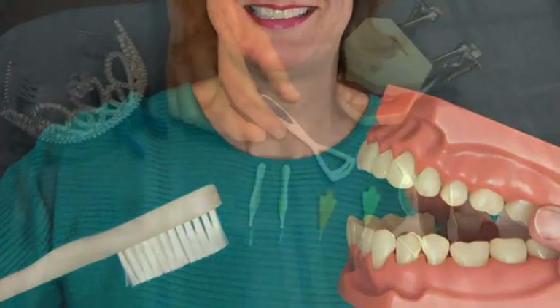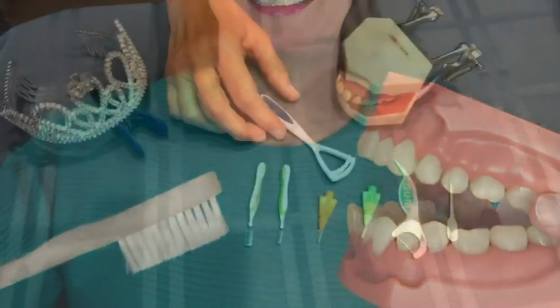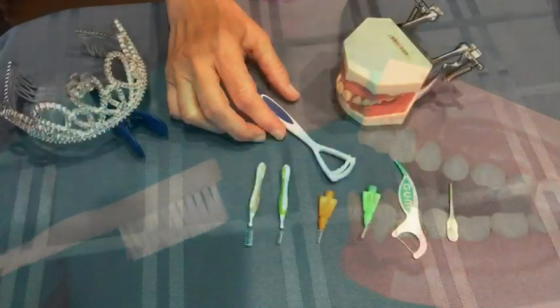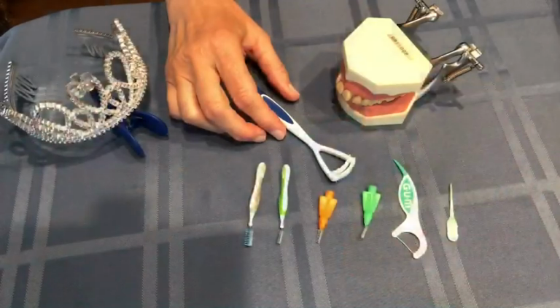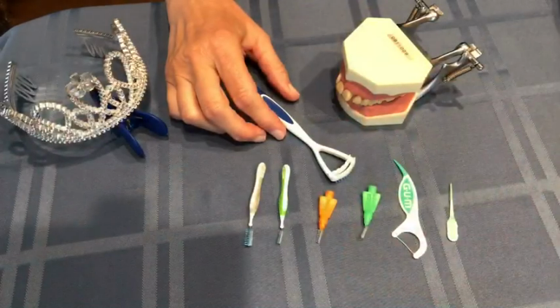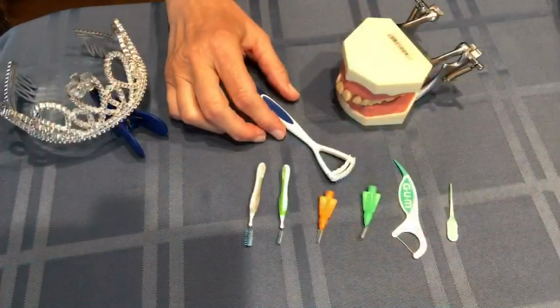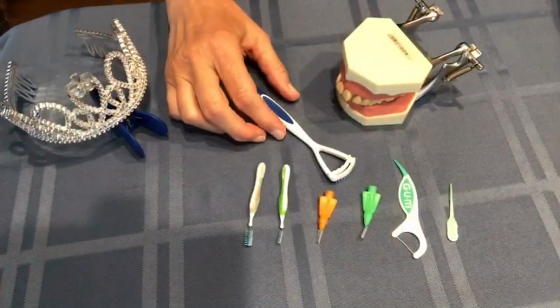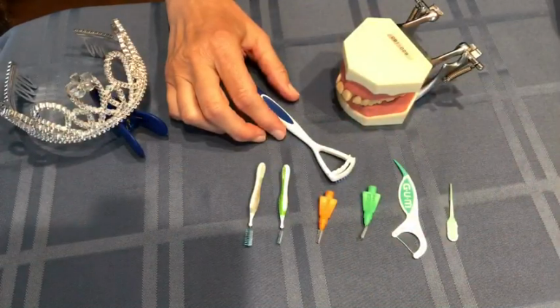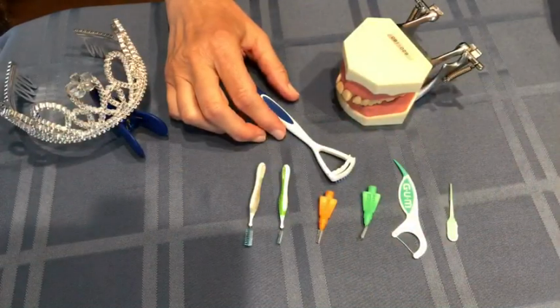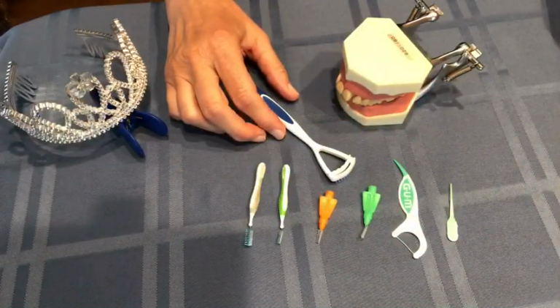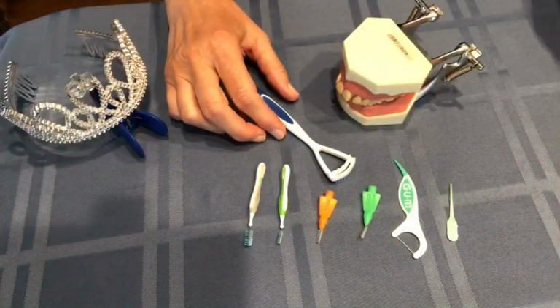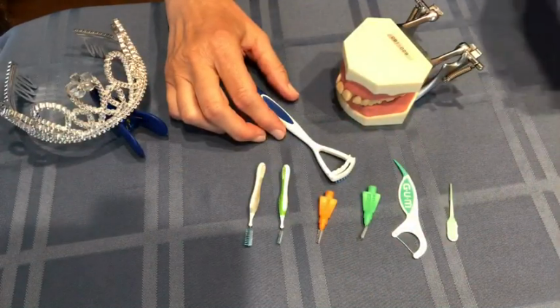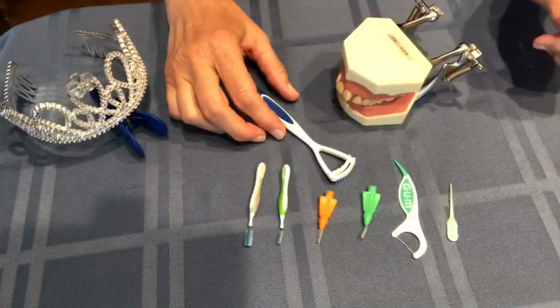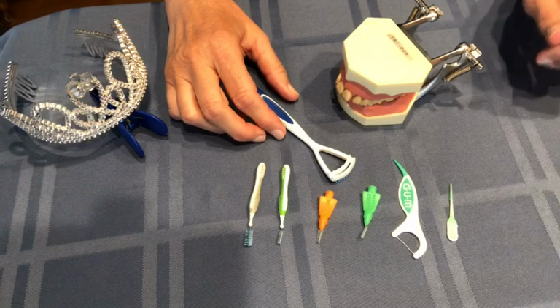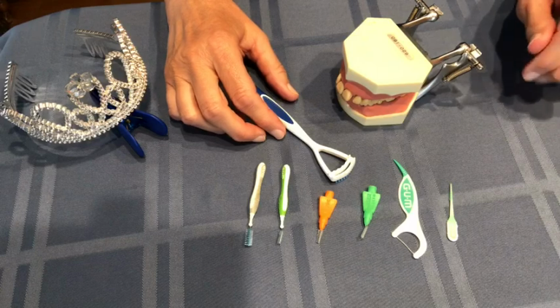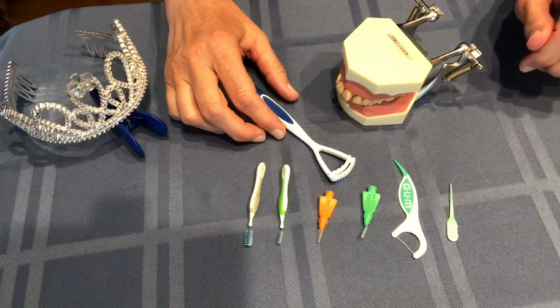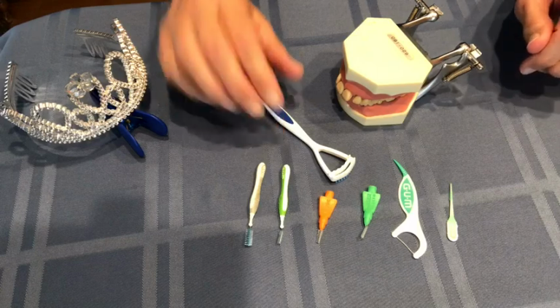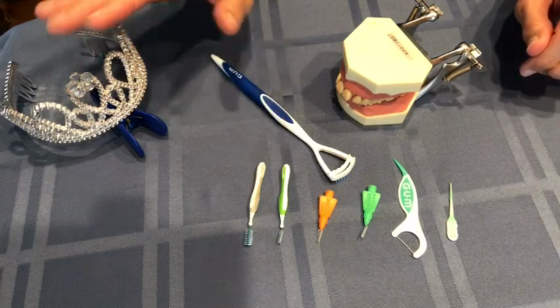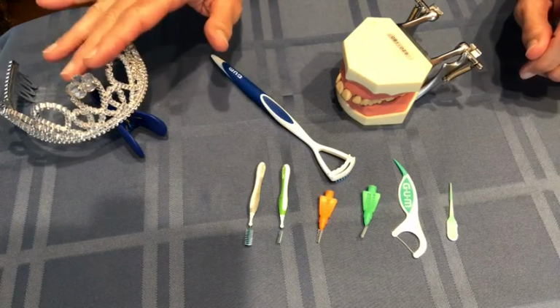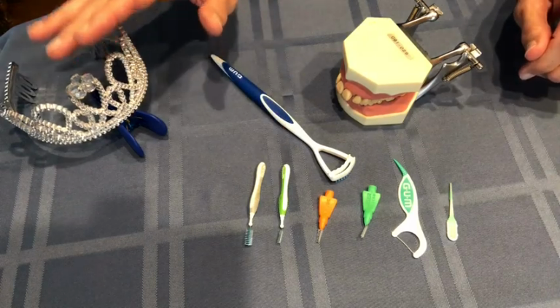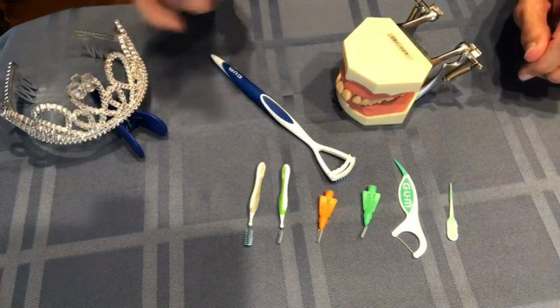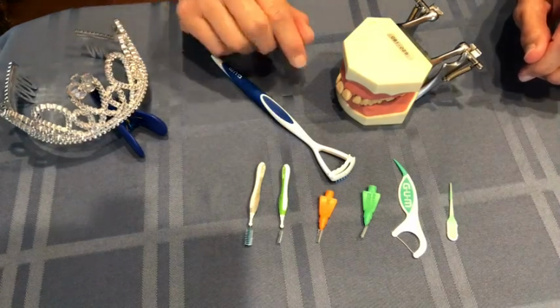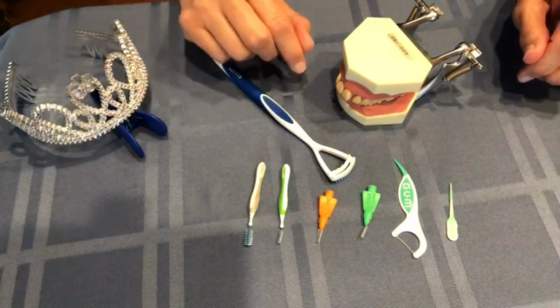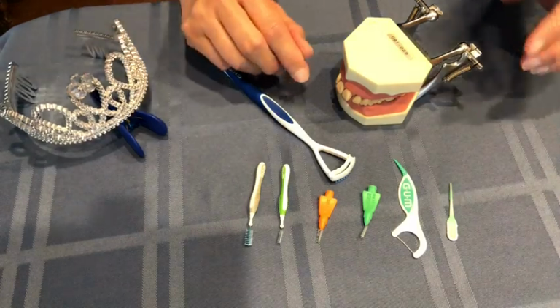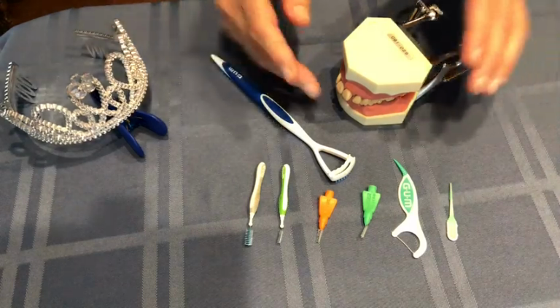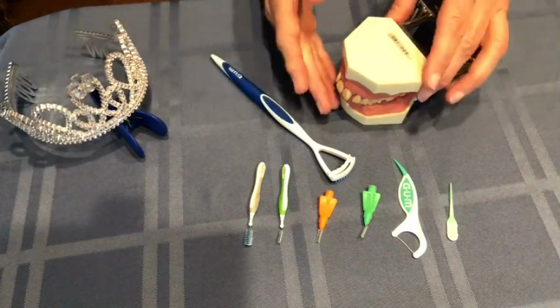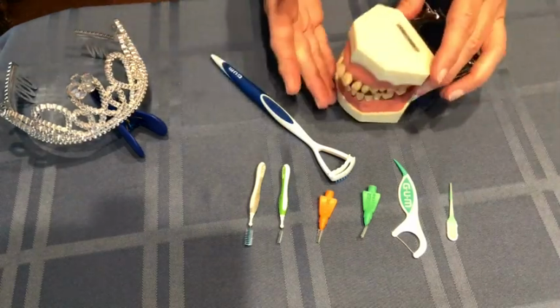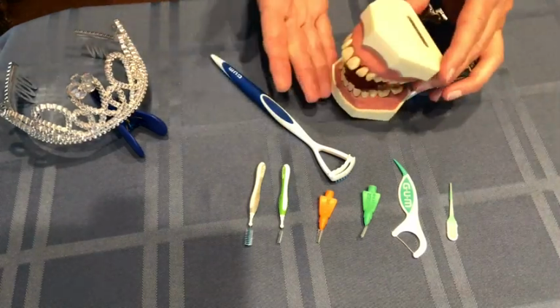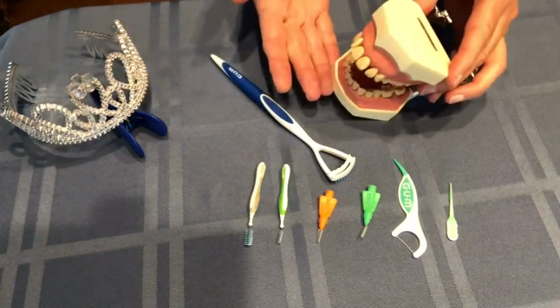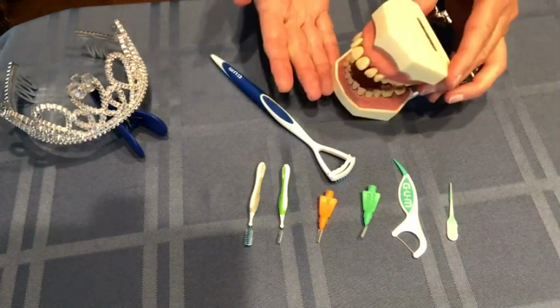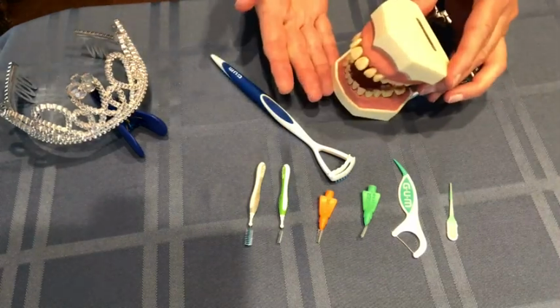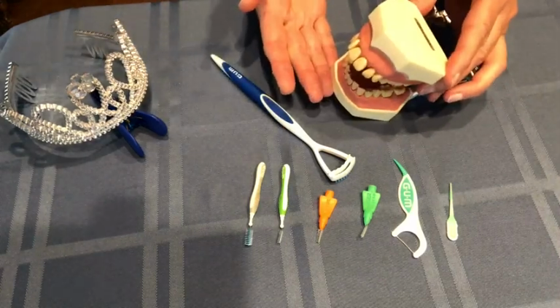Hi, it's Cindy, the self-proclaimed queen of hygiene — dental, that is.